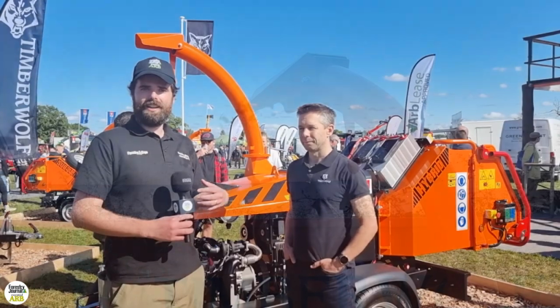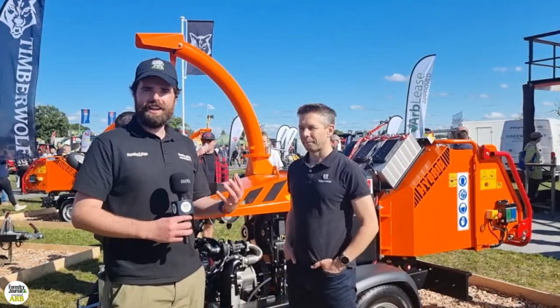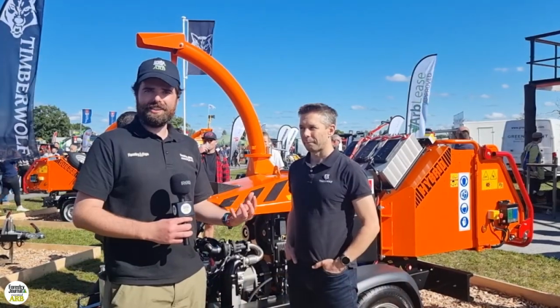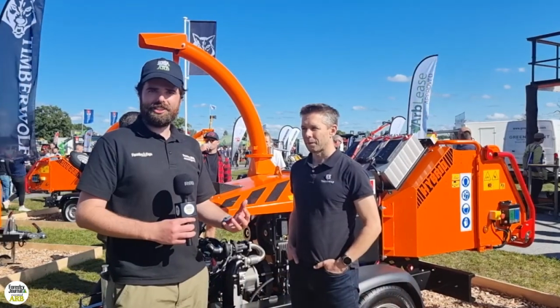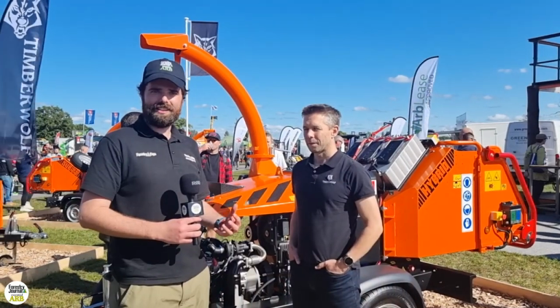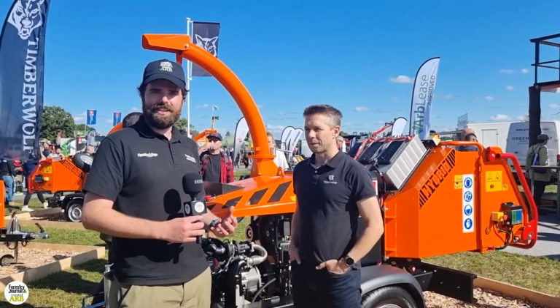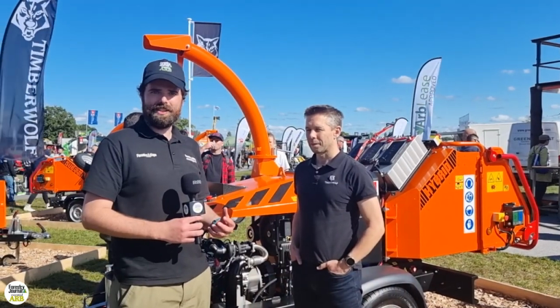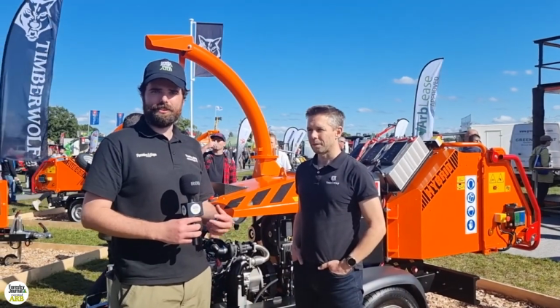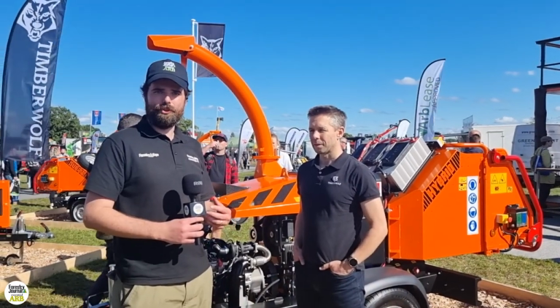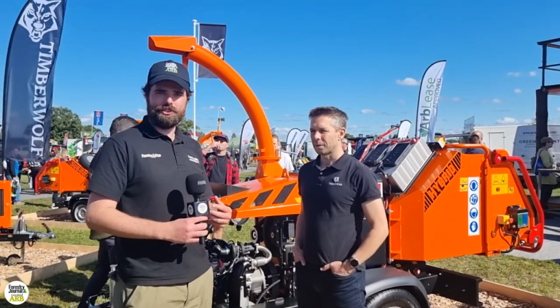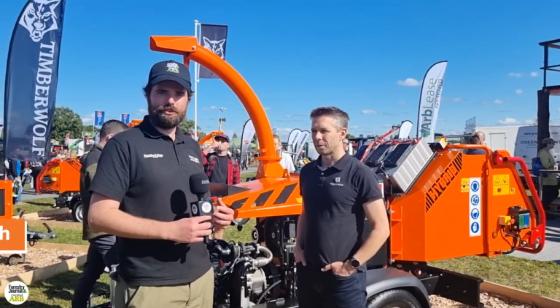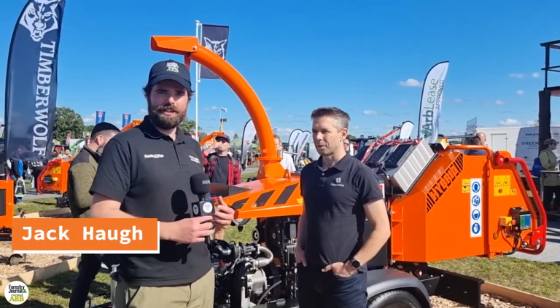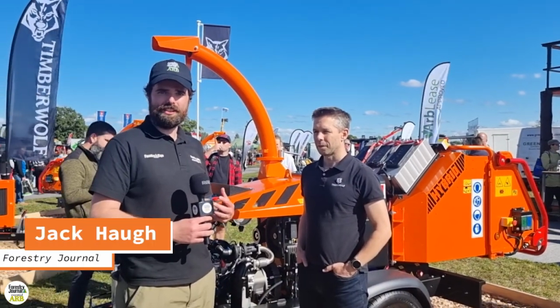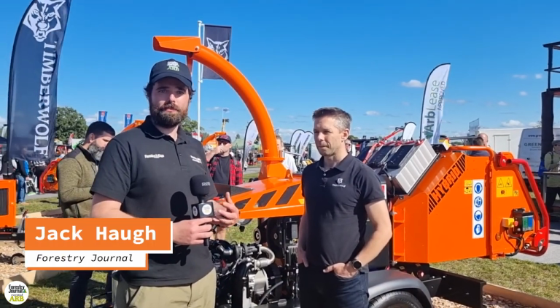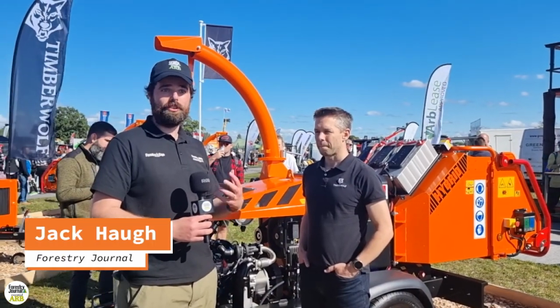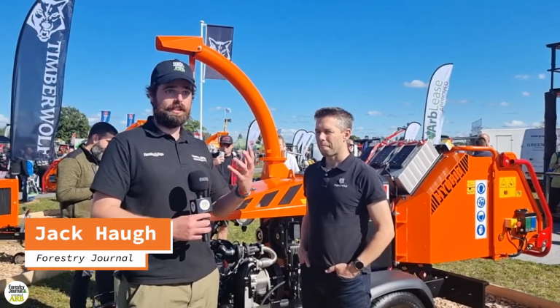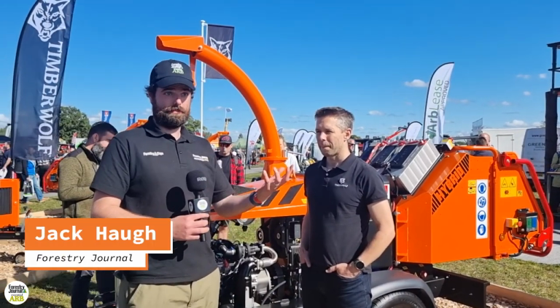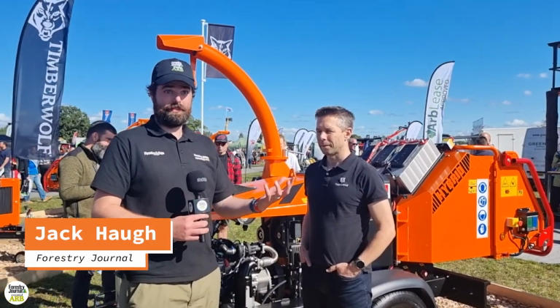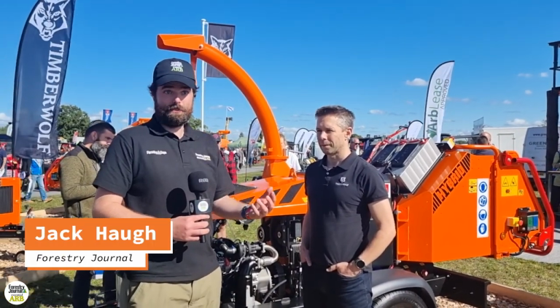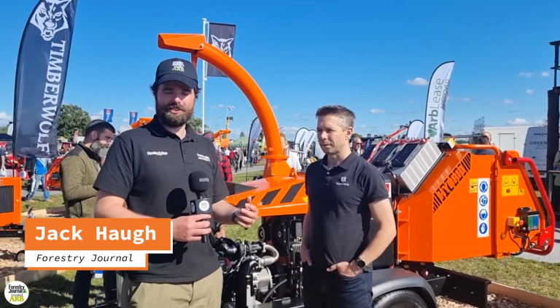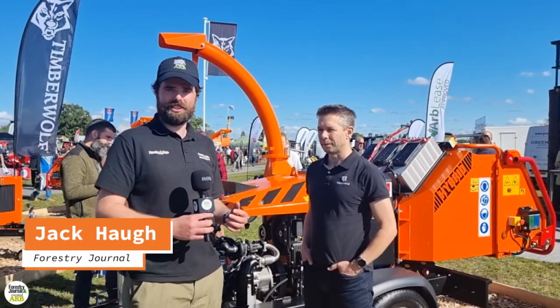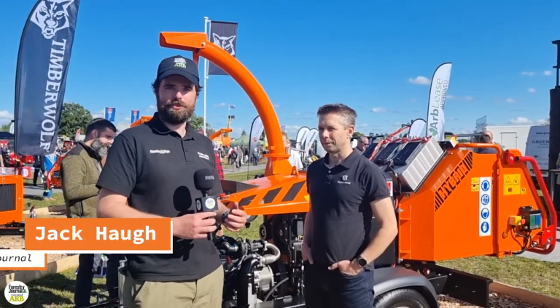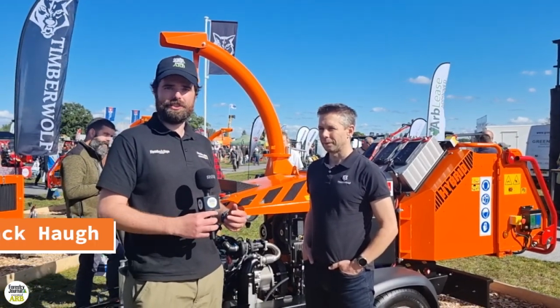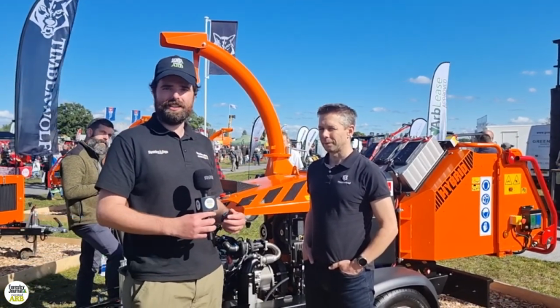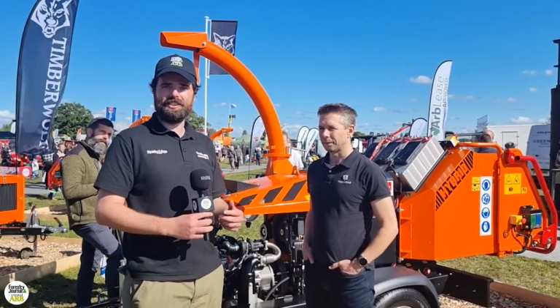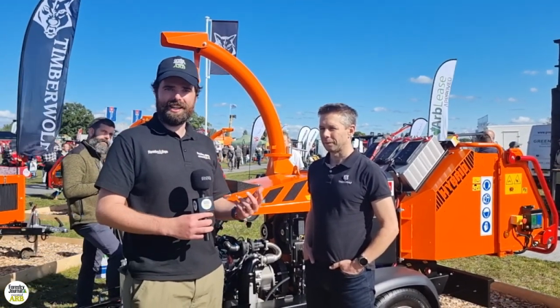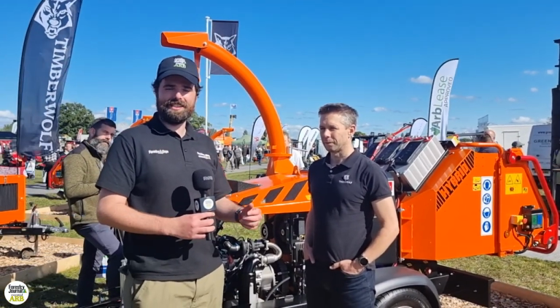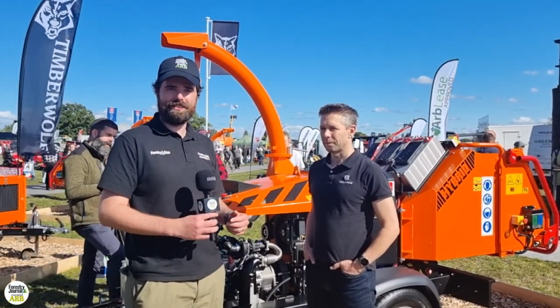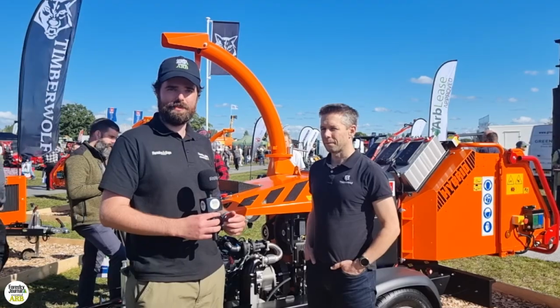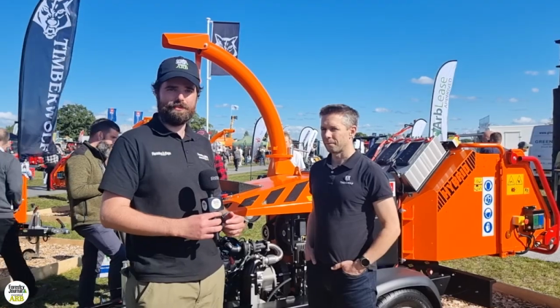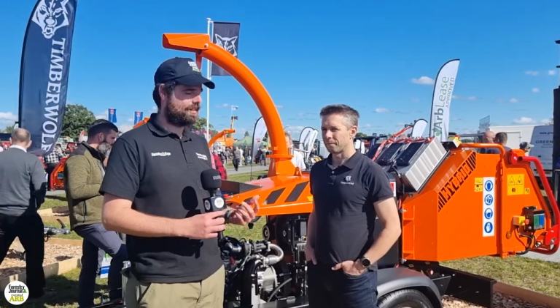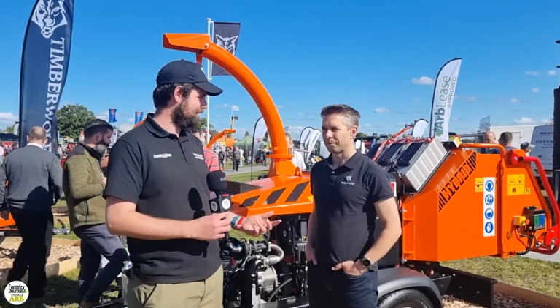Hi there, it's Jack from Forrester Journal Magazine, and I'm here on the very busy Timberwolves stand on the second day of APF with Chris.